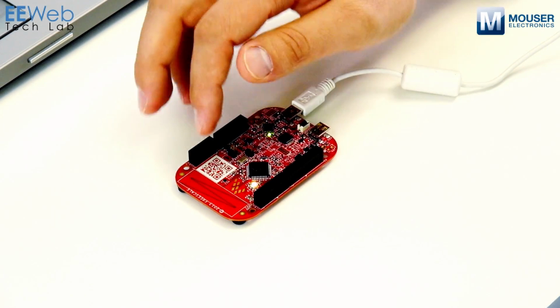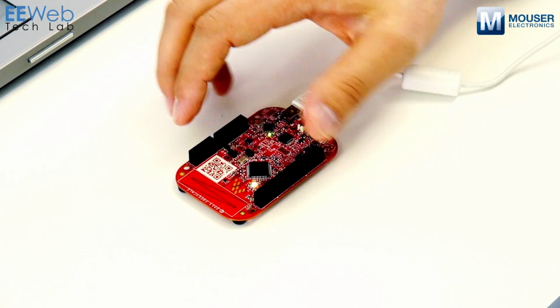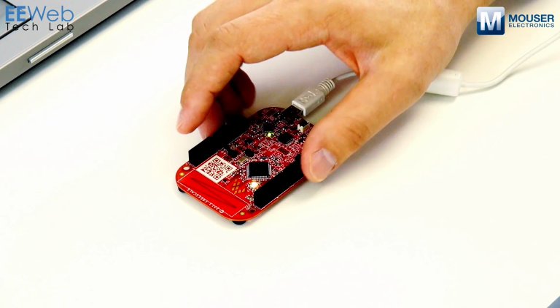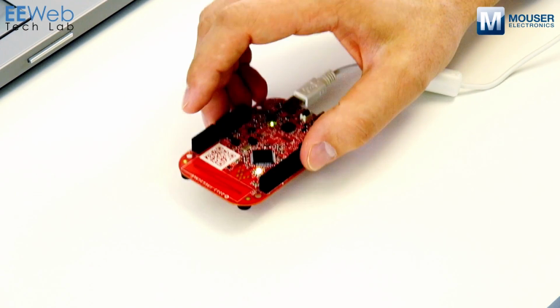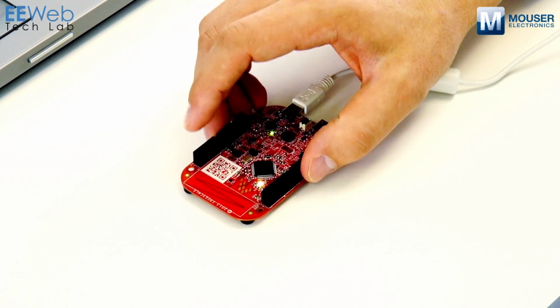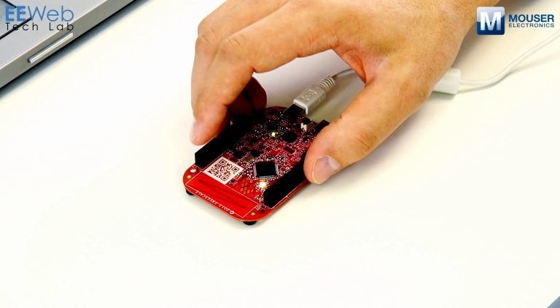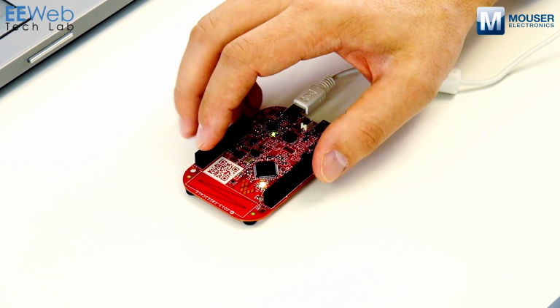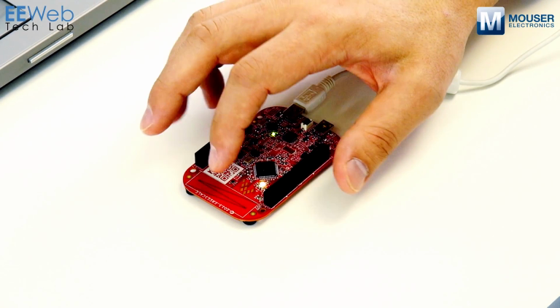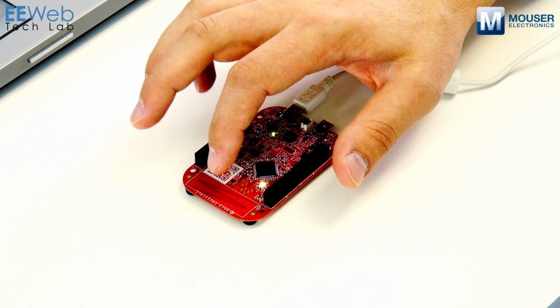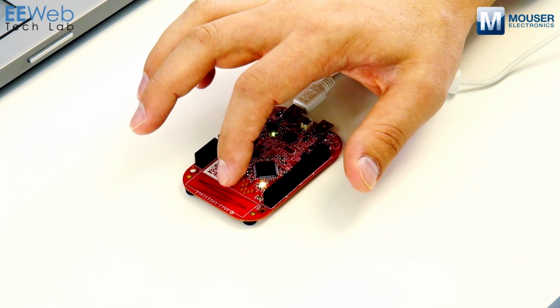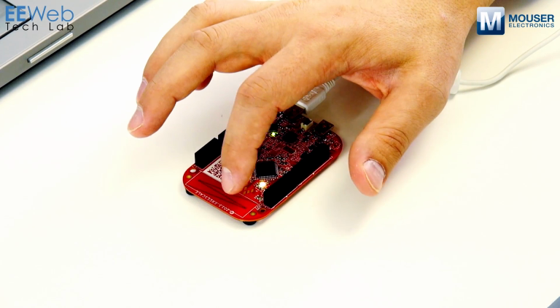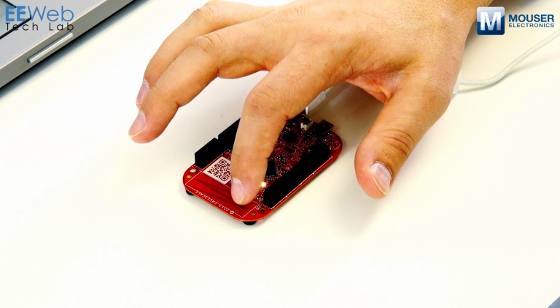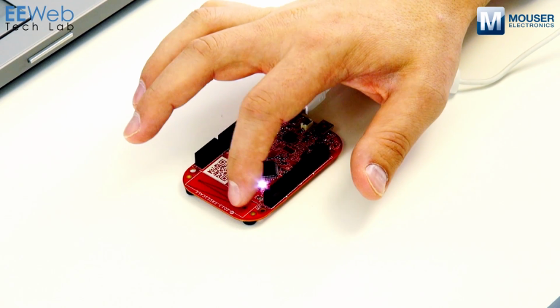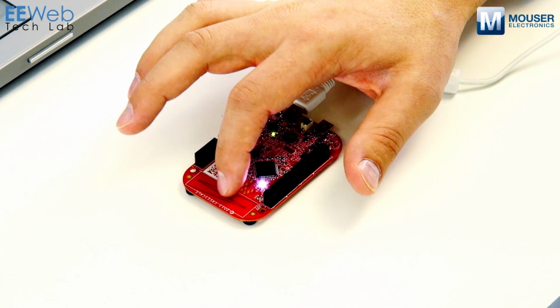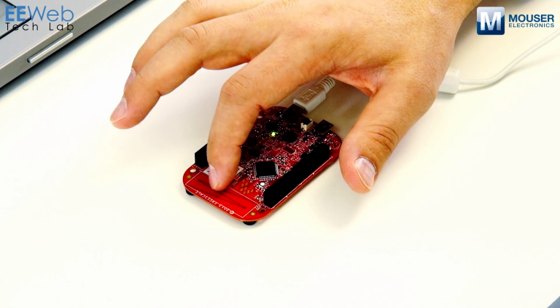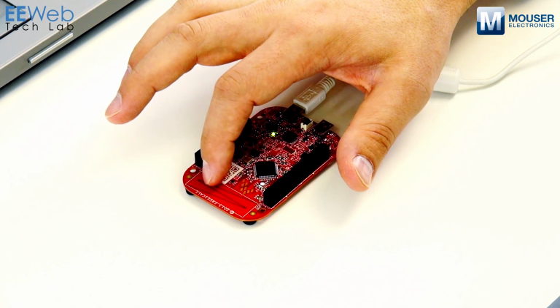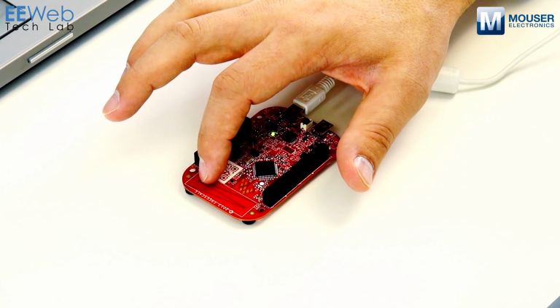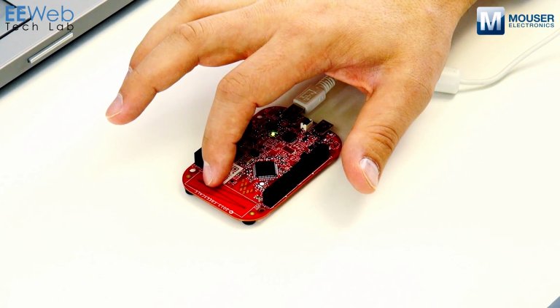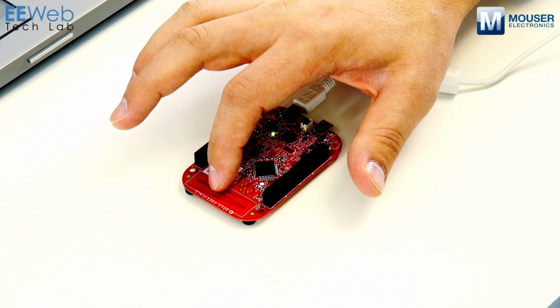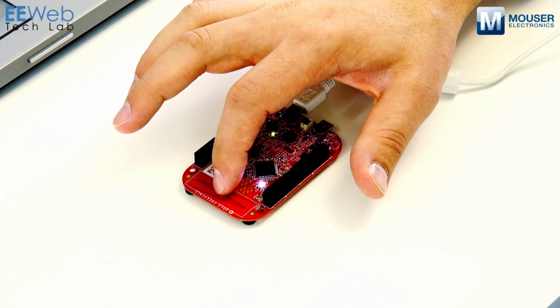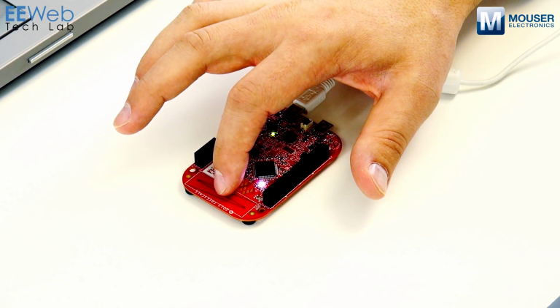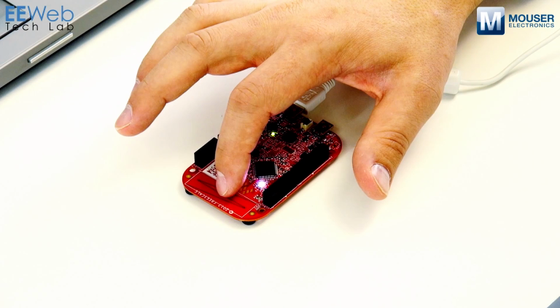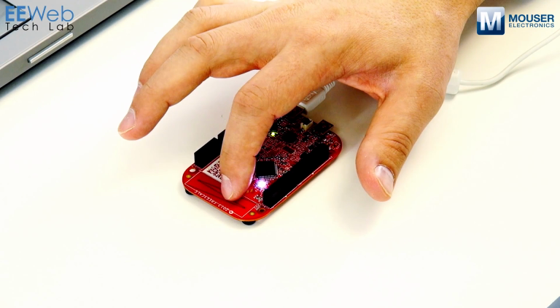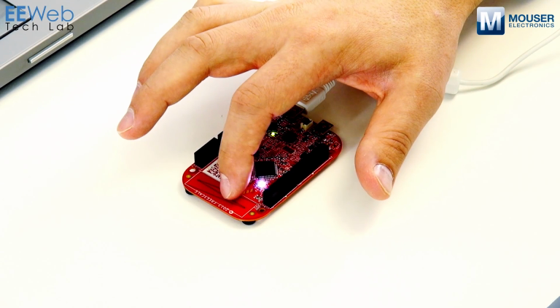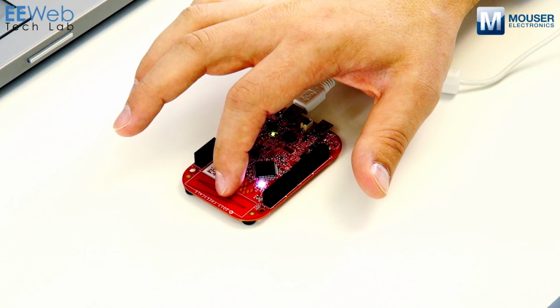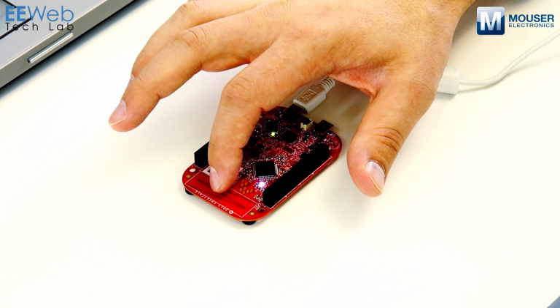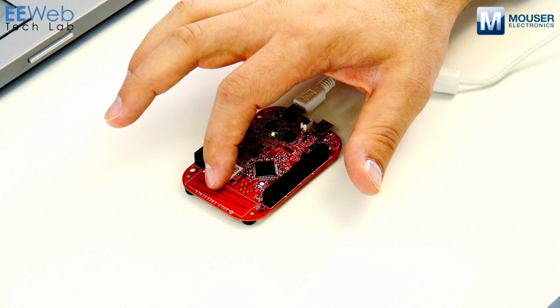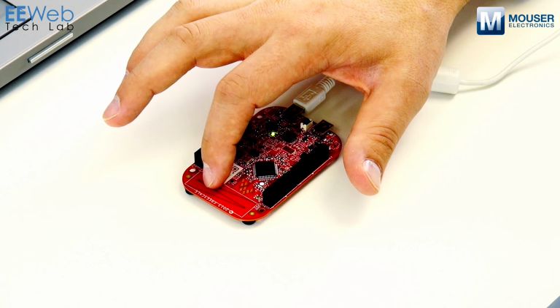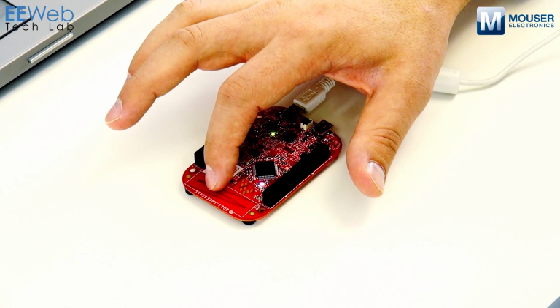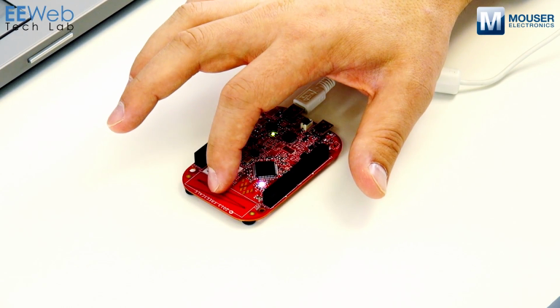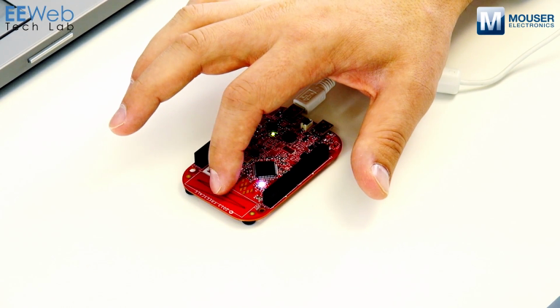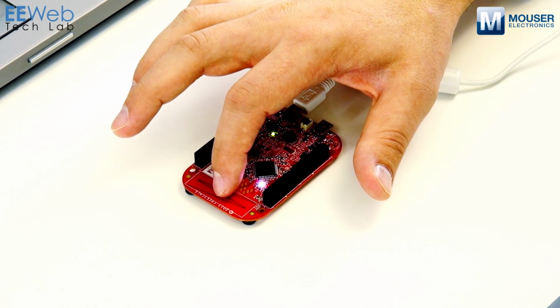Also, you can control the brightness with the capacitive touch slider.